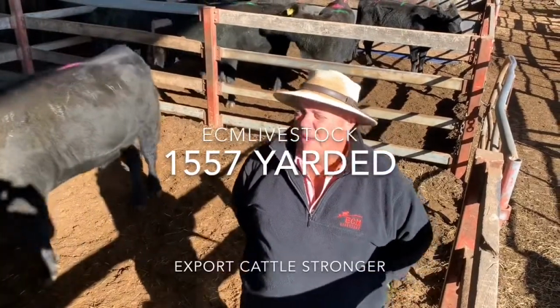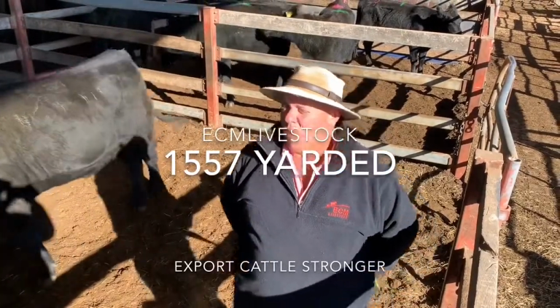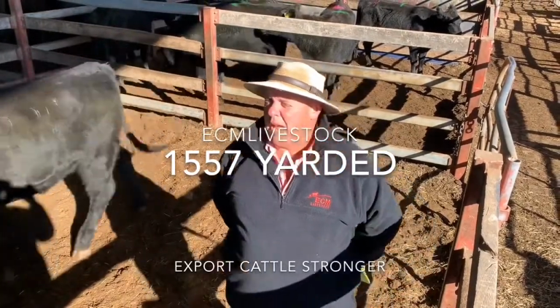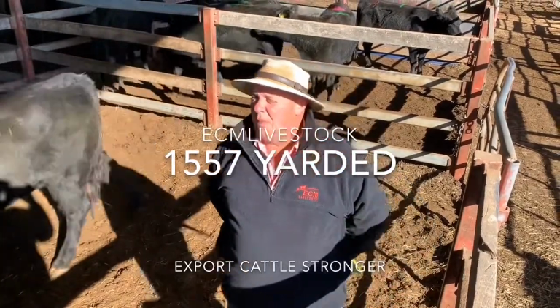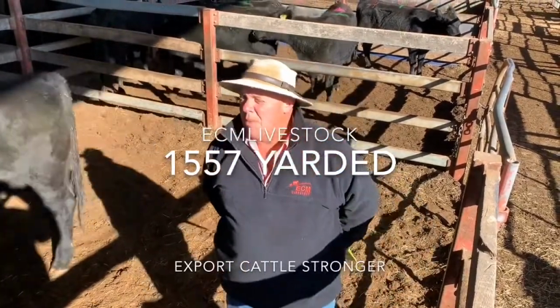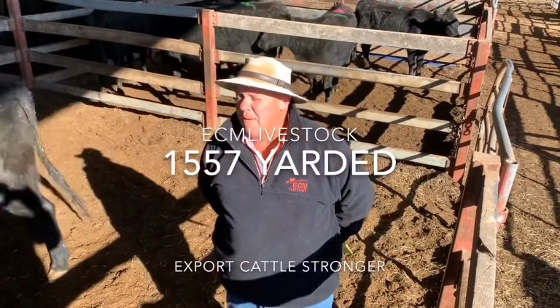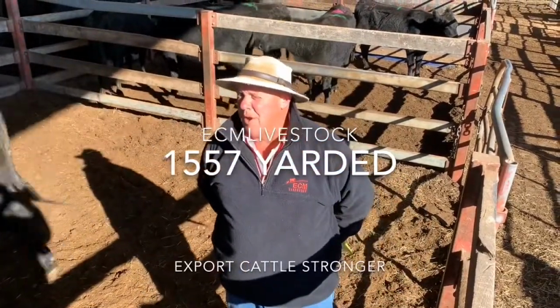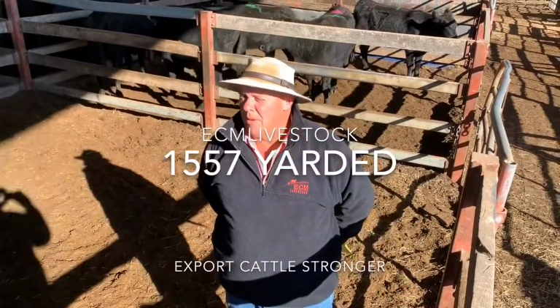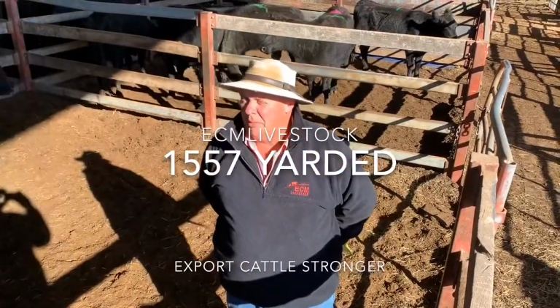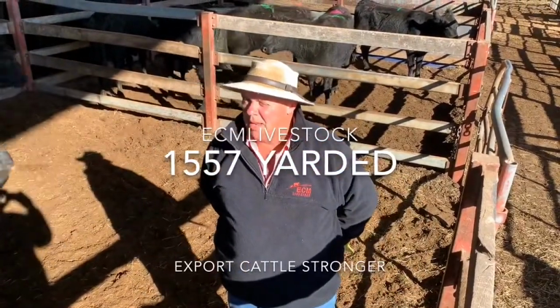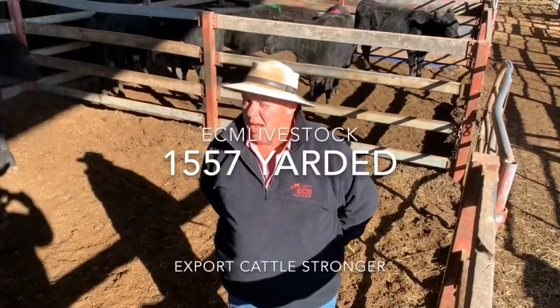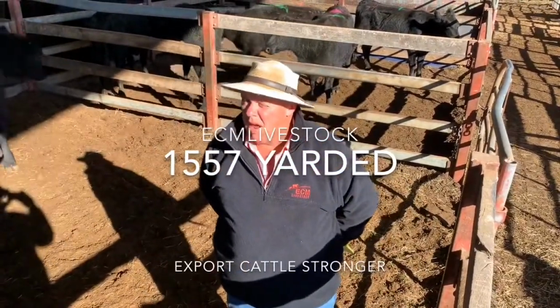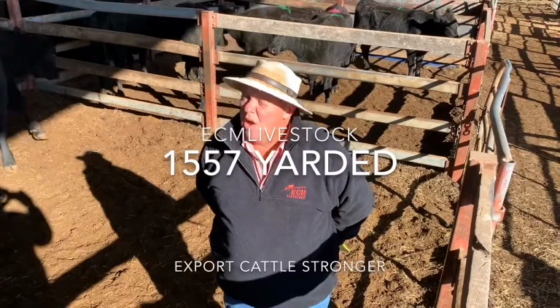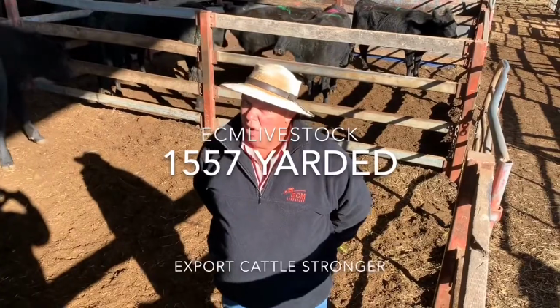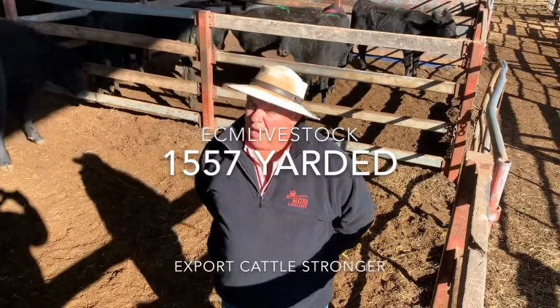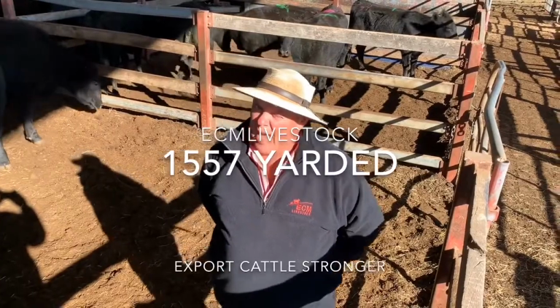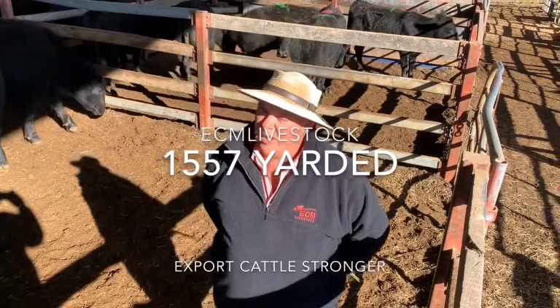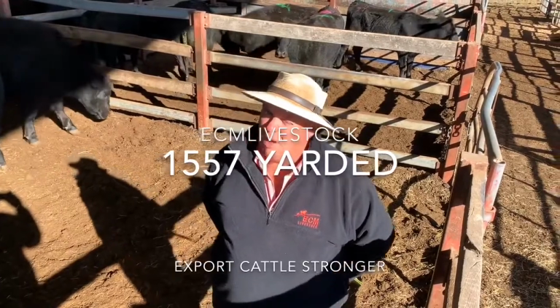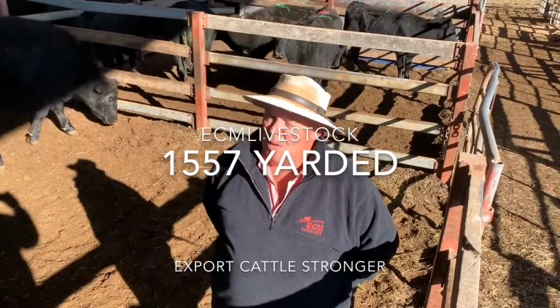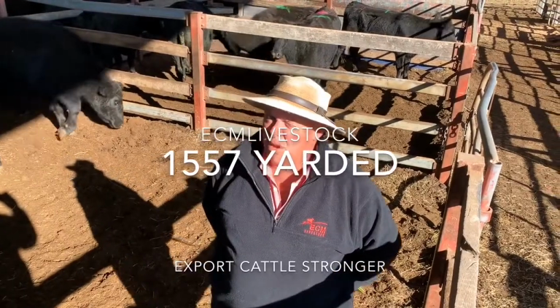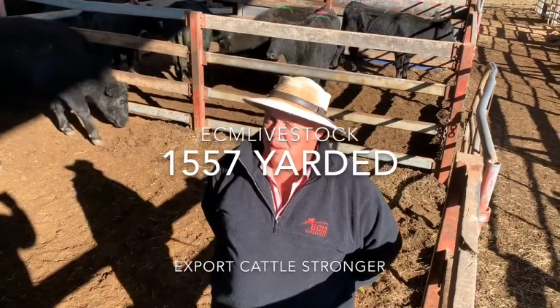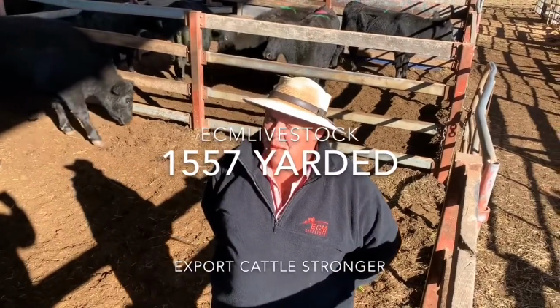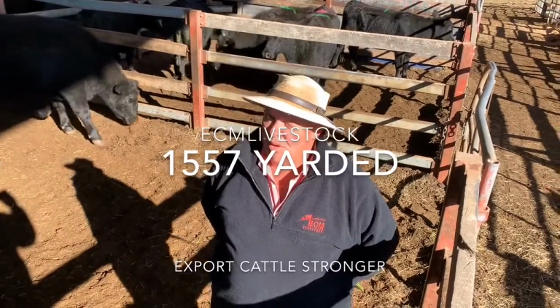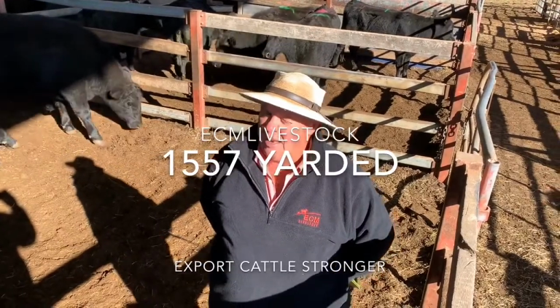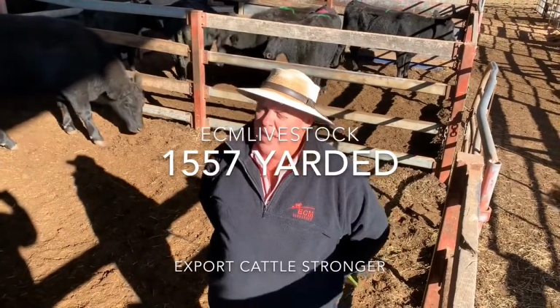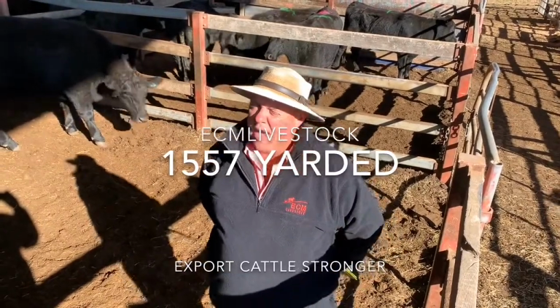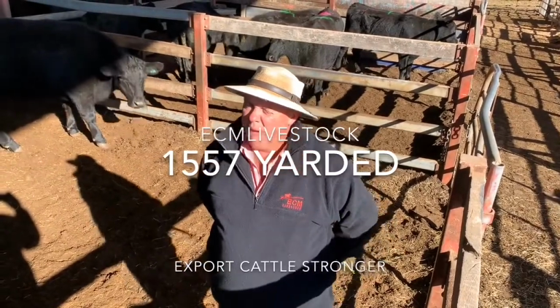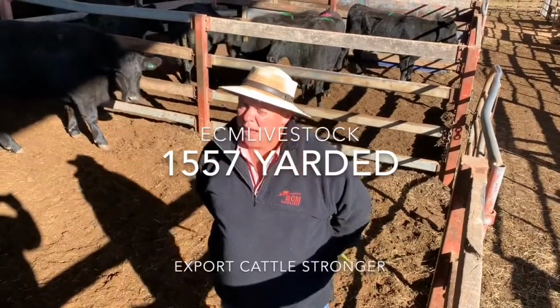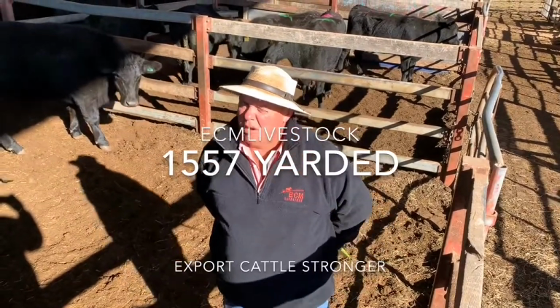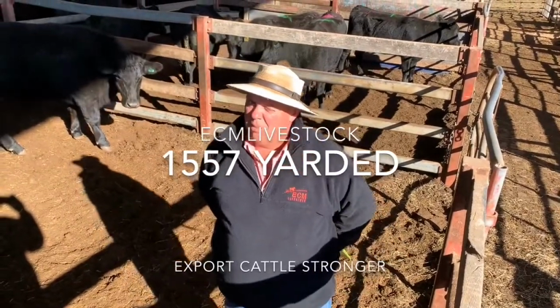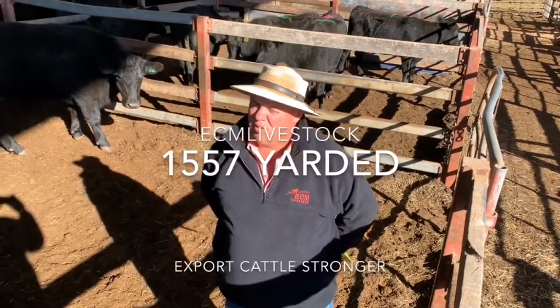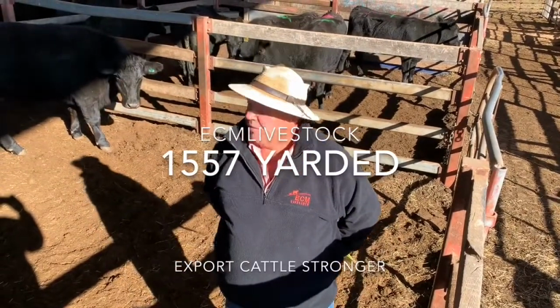Export cattle were probably firm to a little bit dearer. Lighter cows, however, with two players not in the market, were a little bit softer.